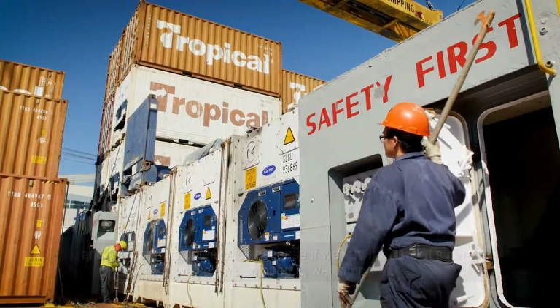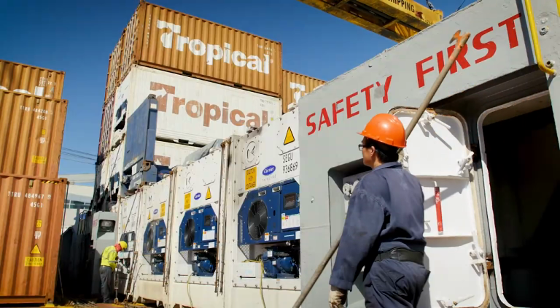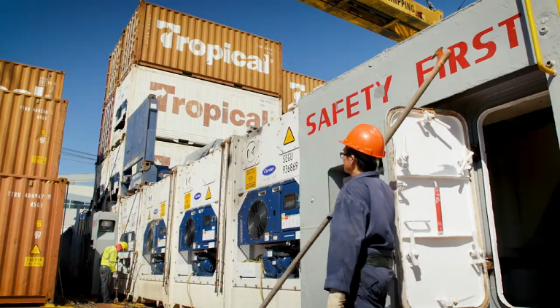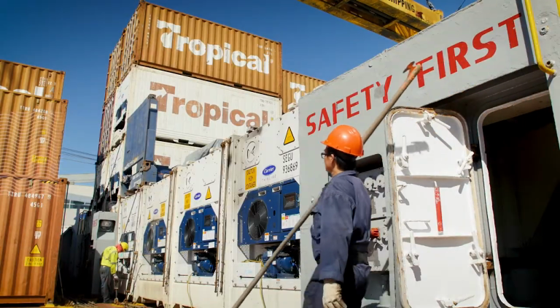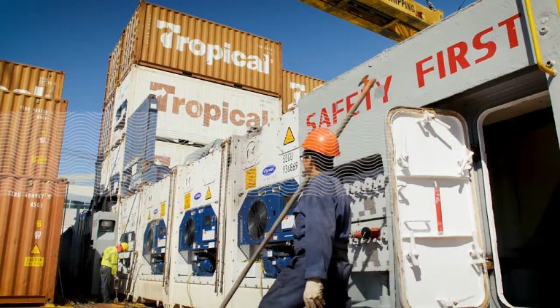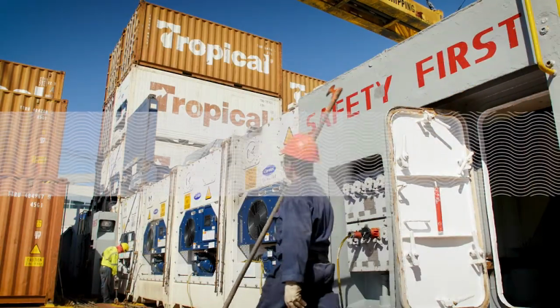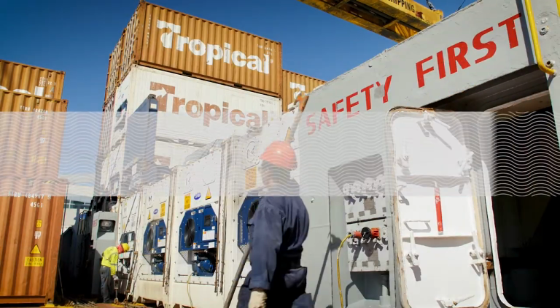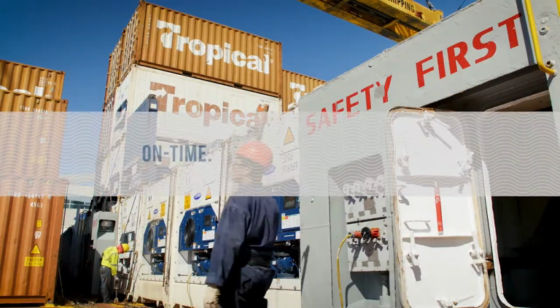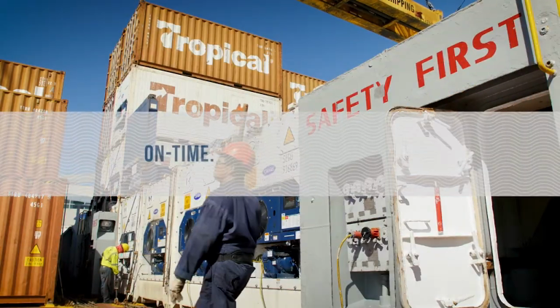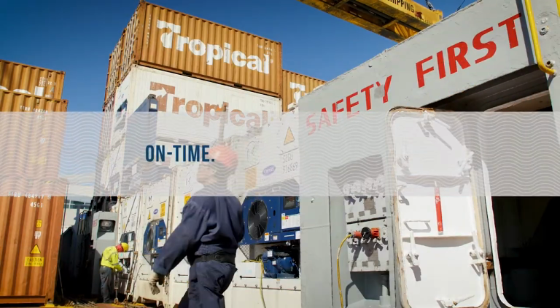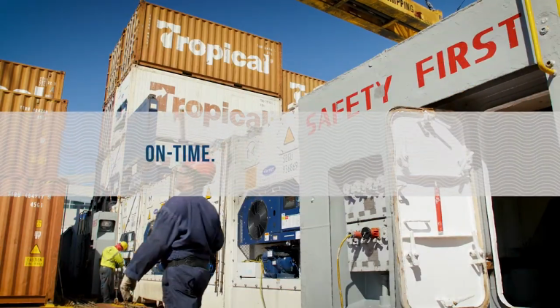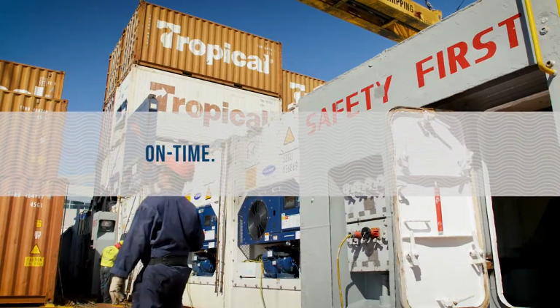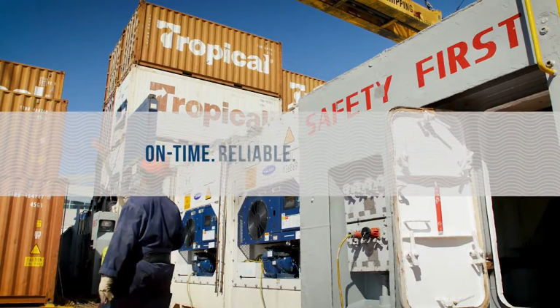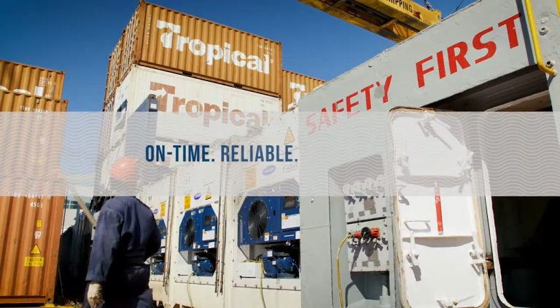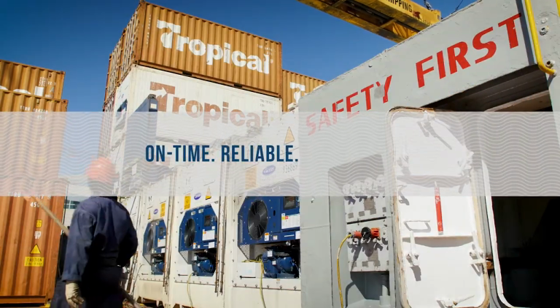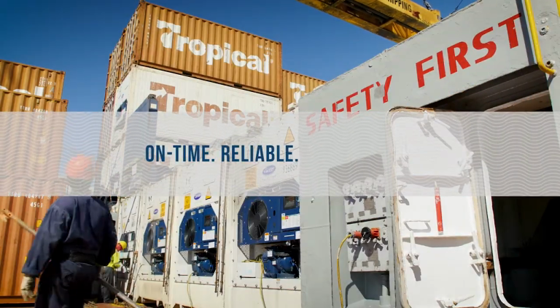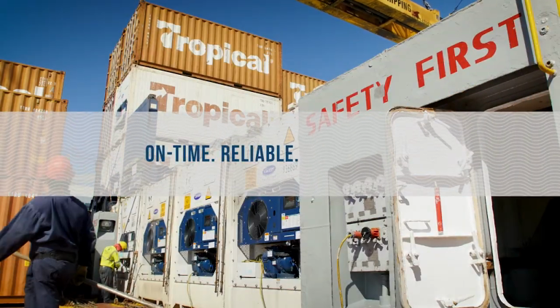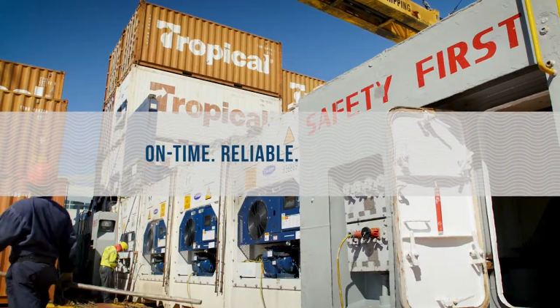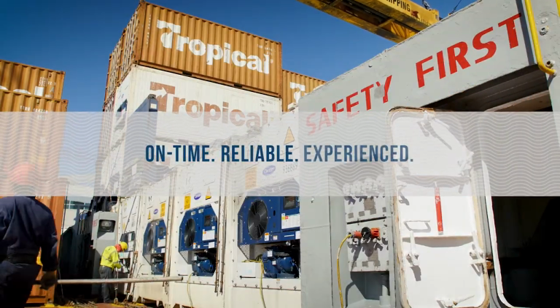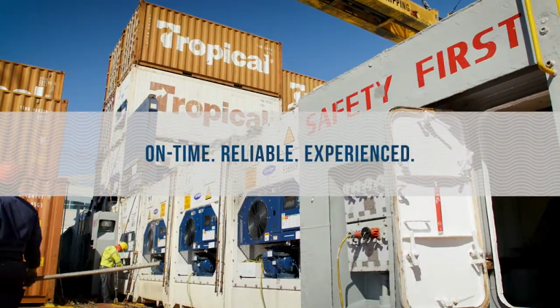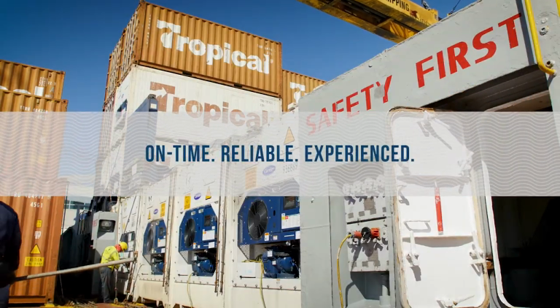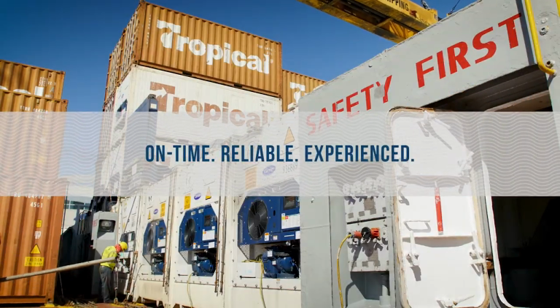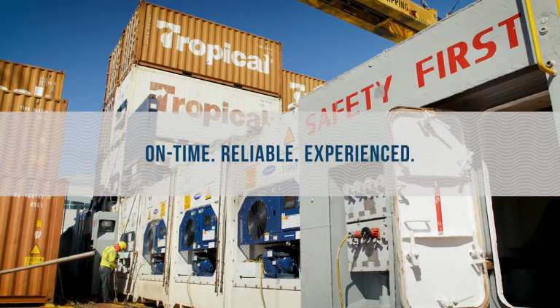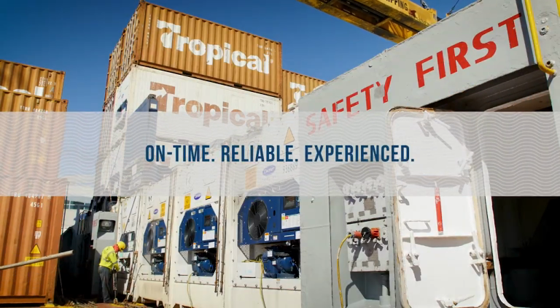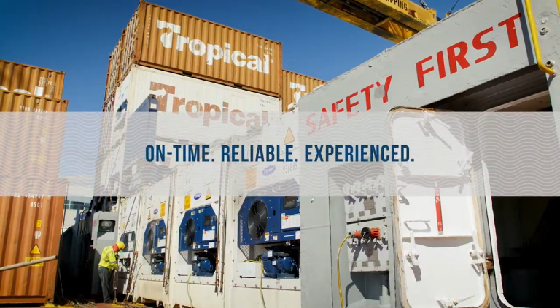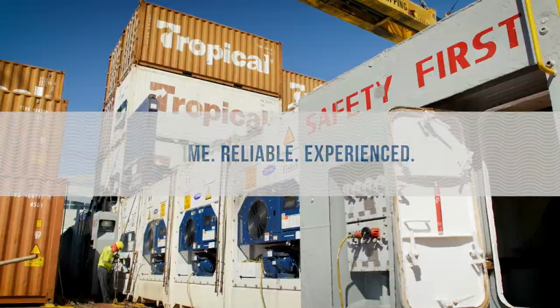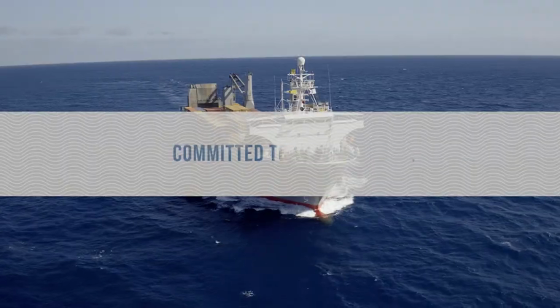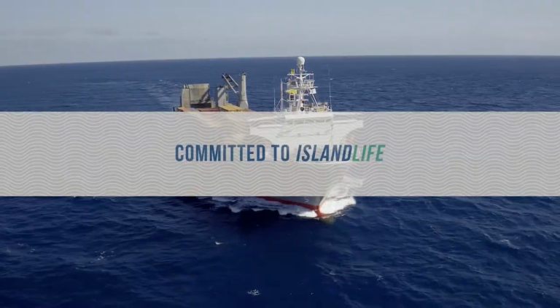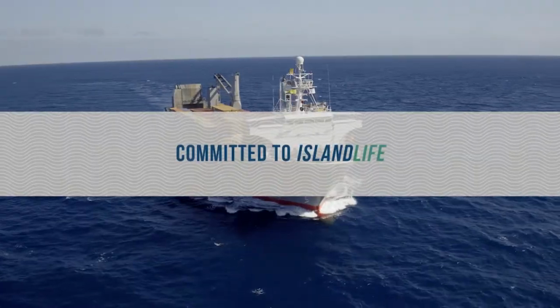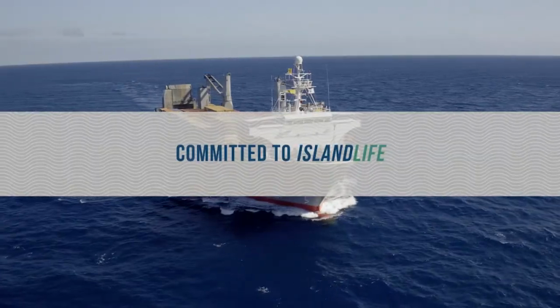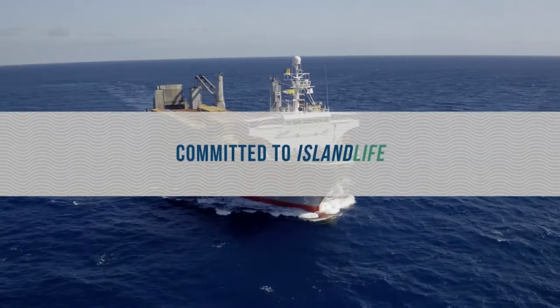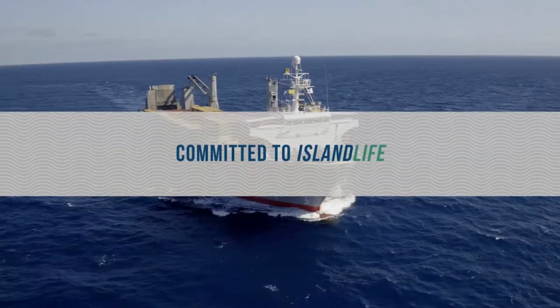Tropical Shipping. On-time. Reliable. Experienced. Committed to Island Life.